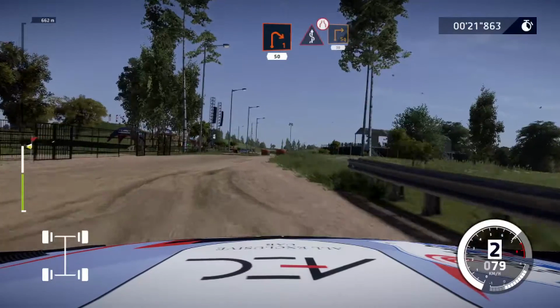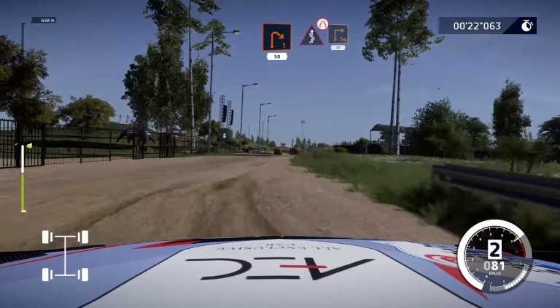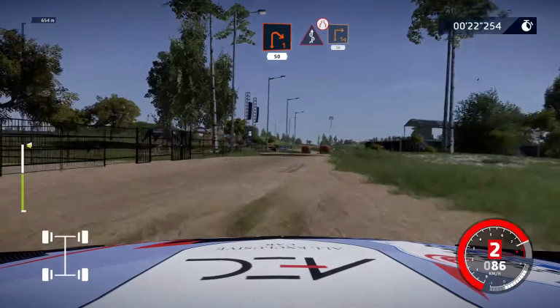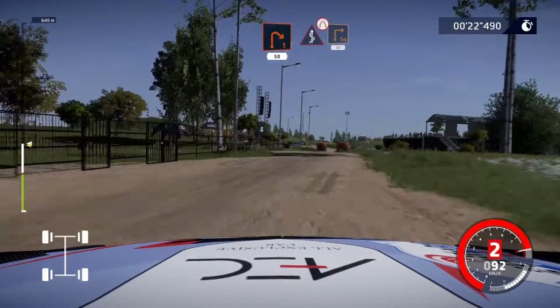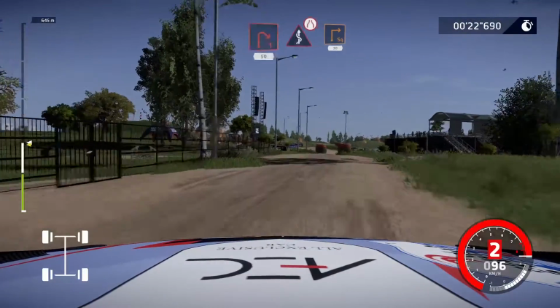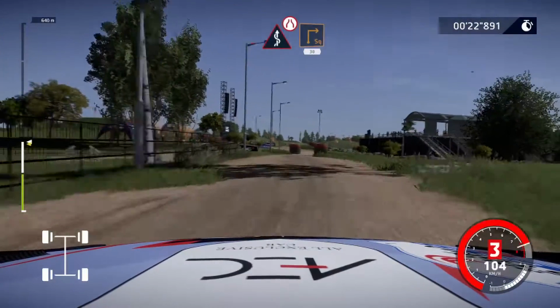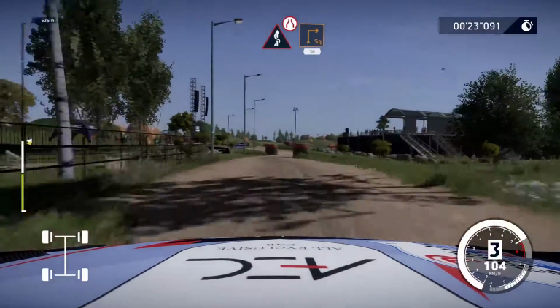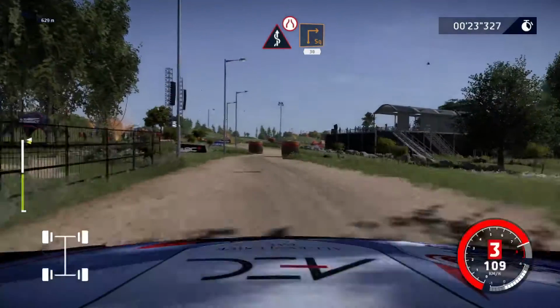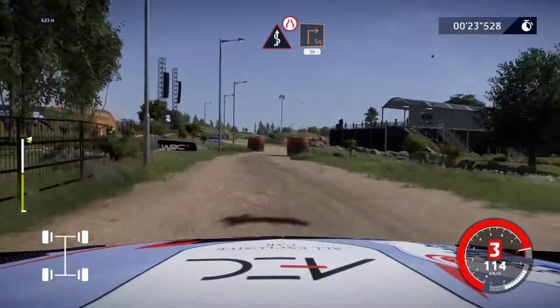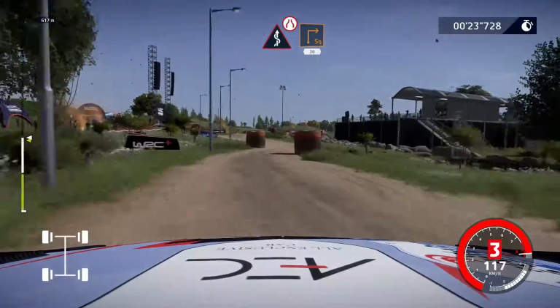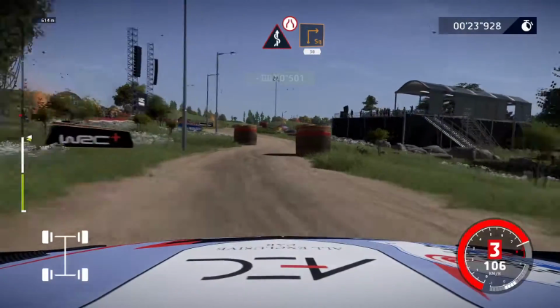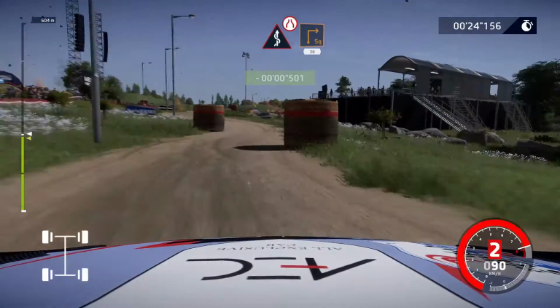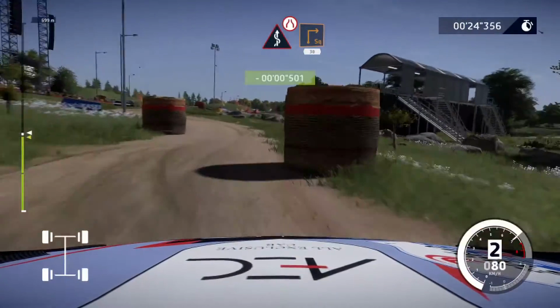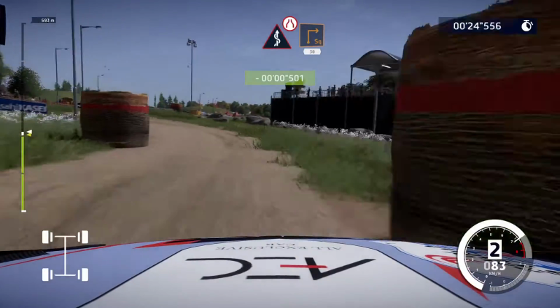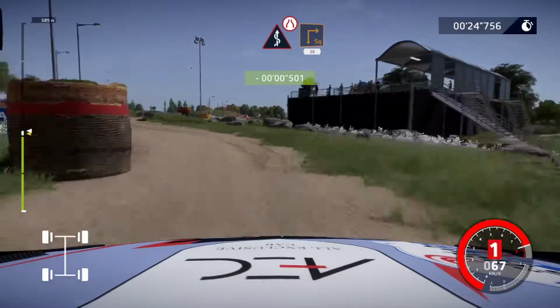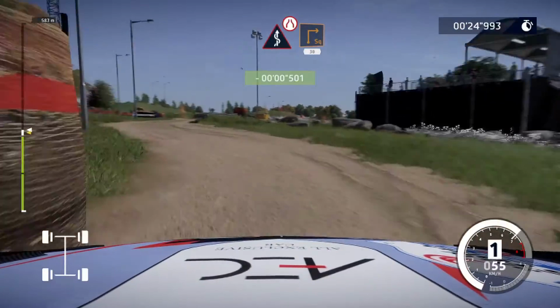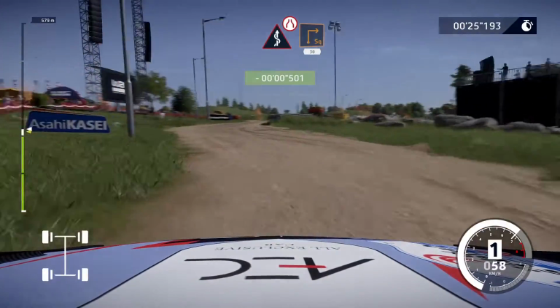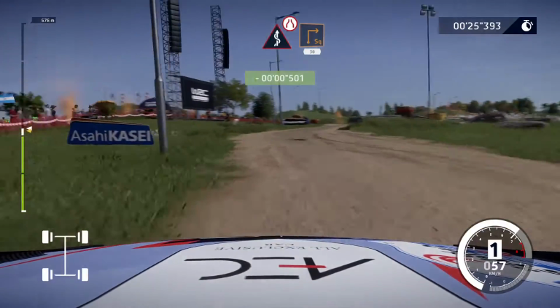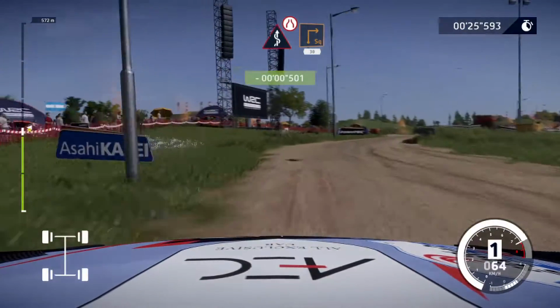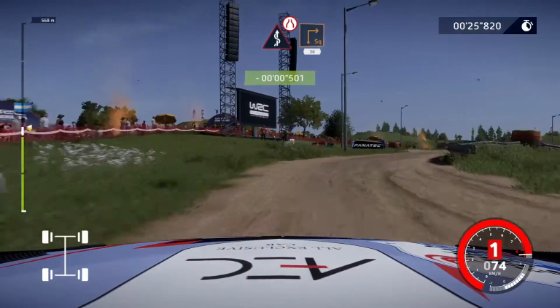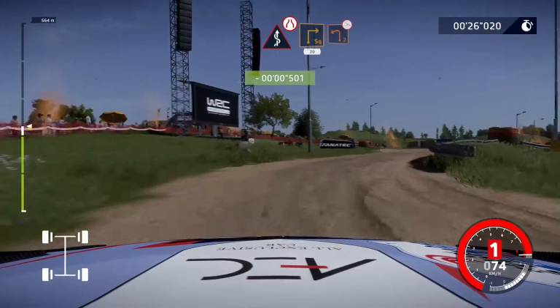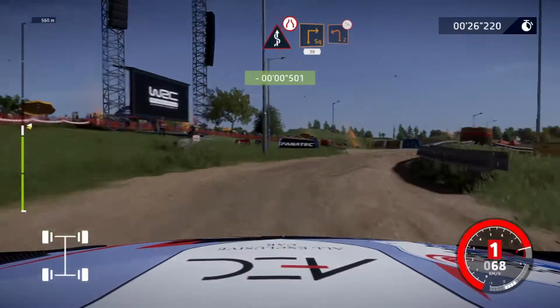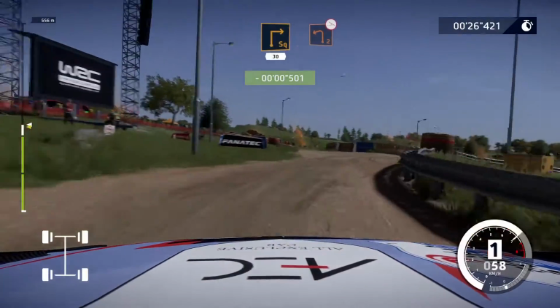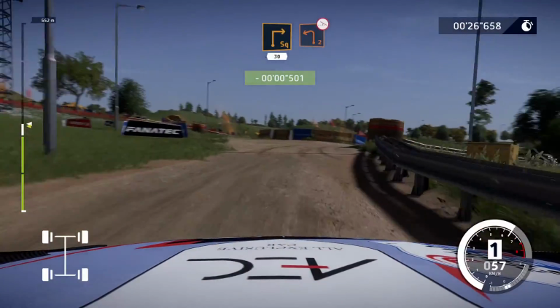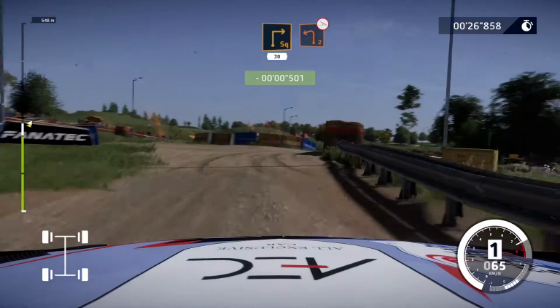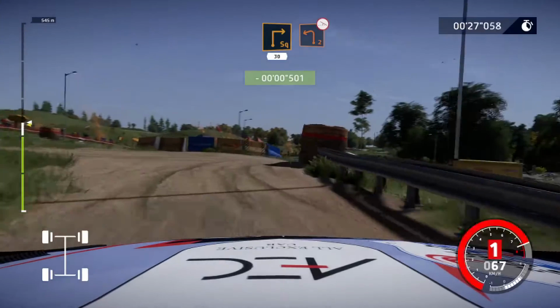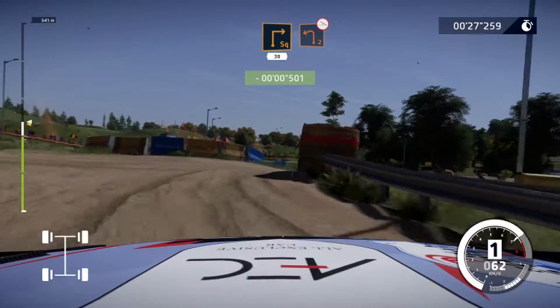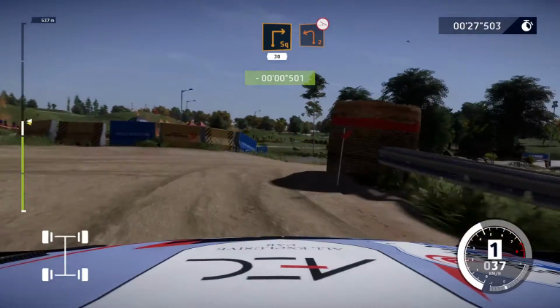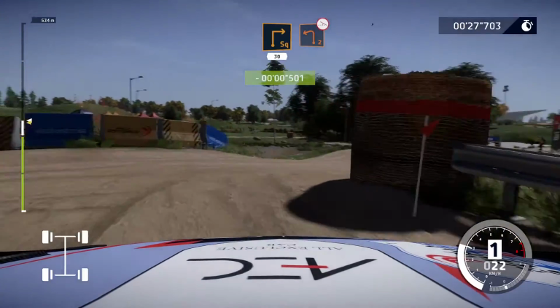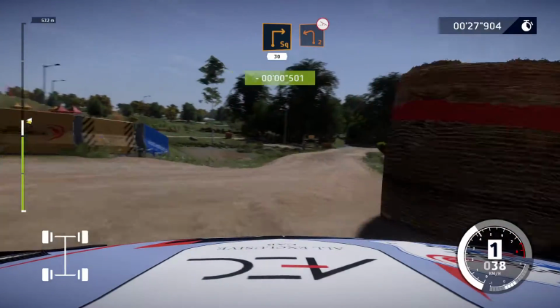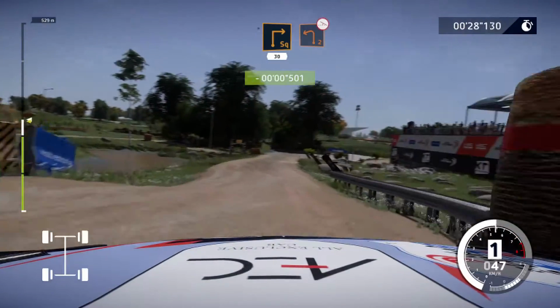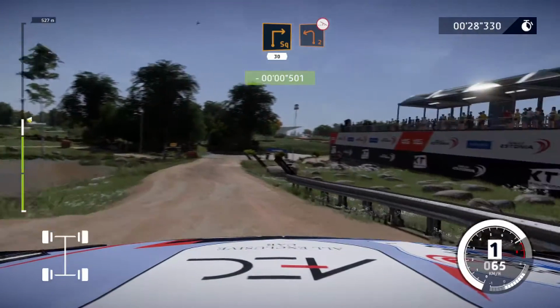Kits, narrows, into square right, bail in, 30. Caution, left 2, off camber, bail in.